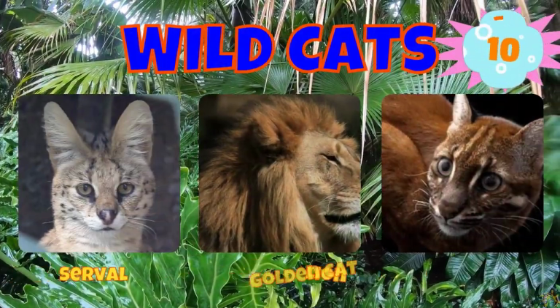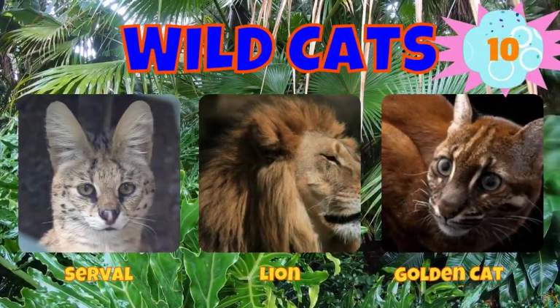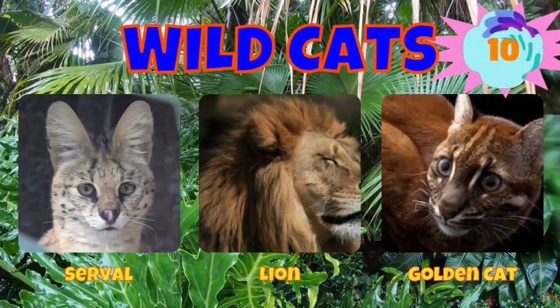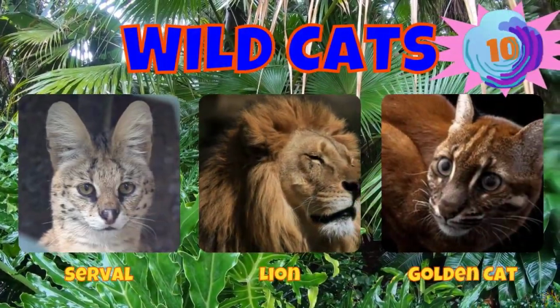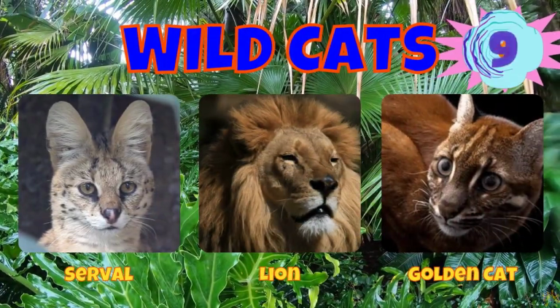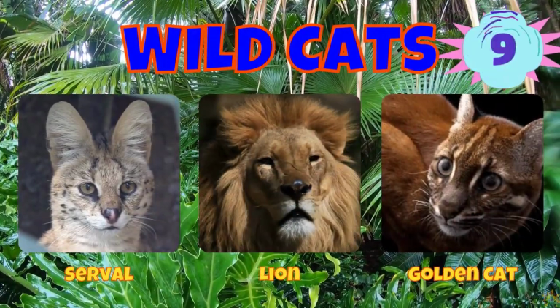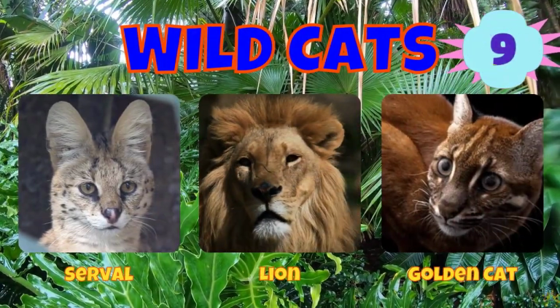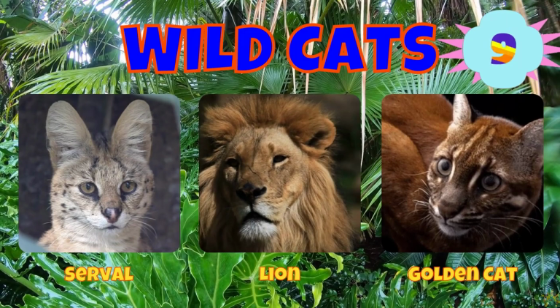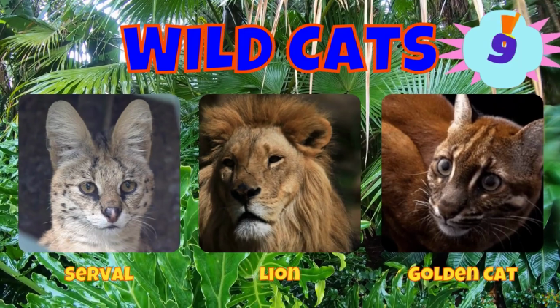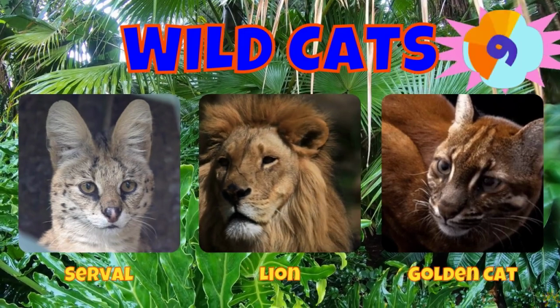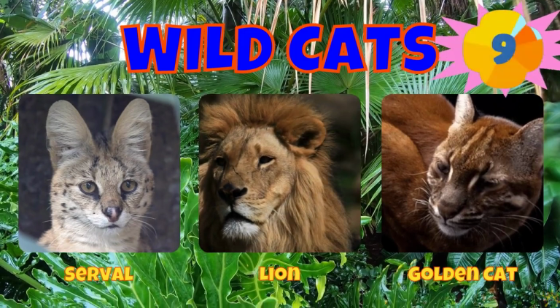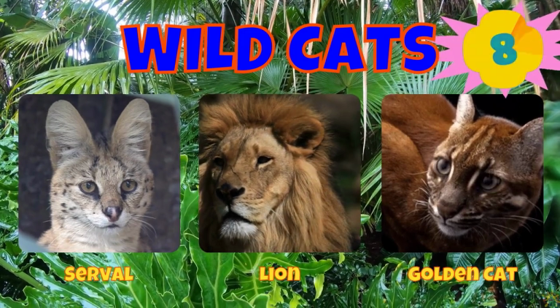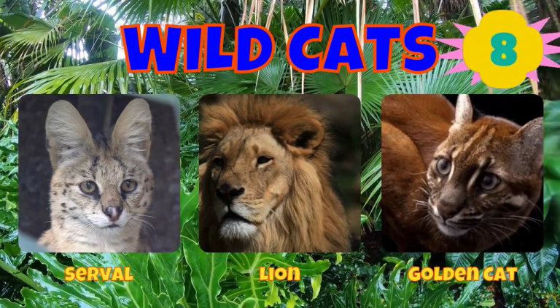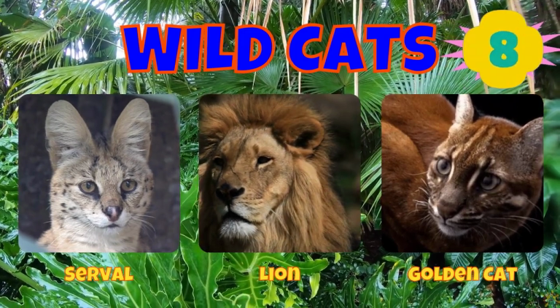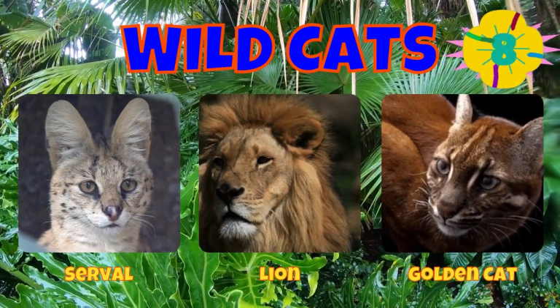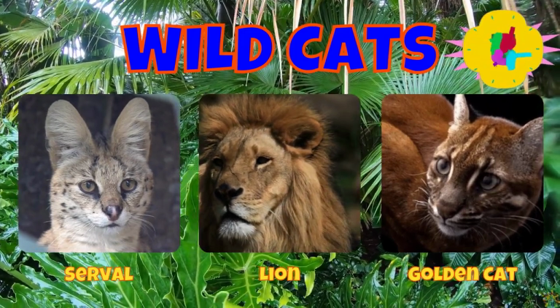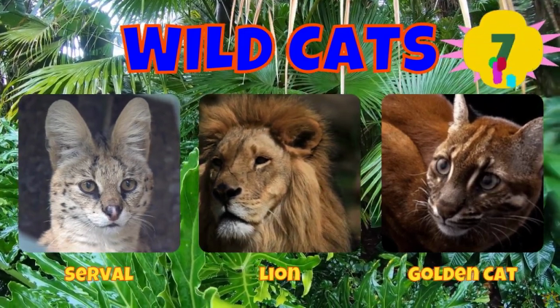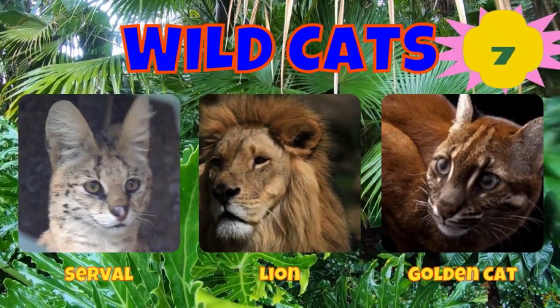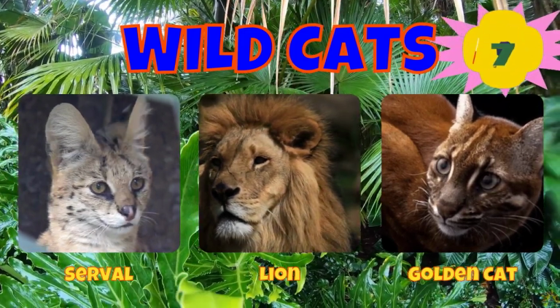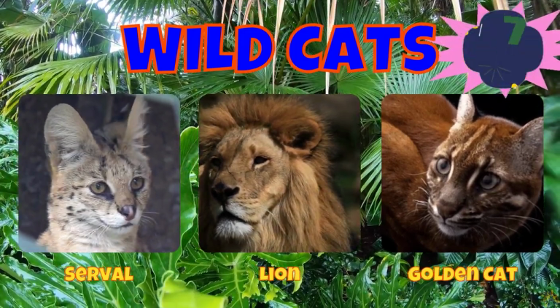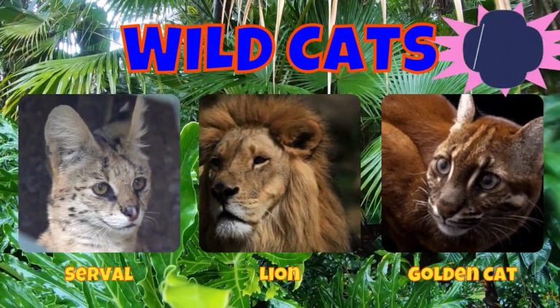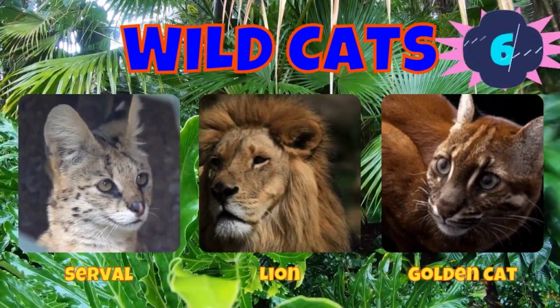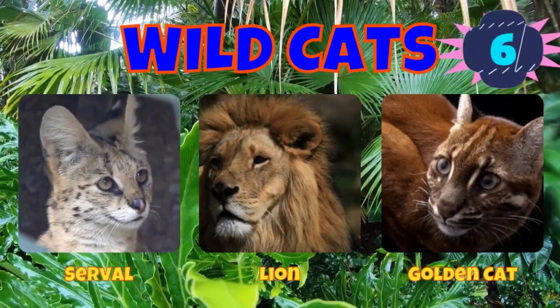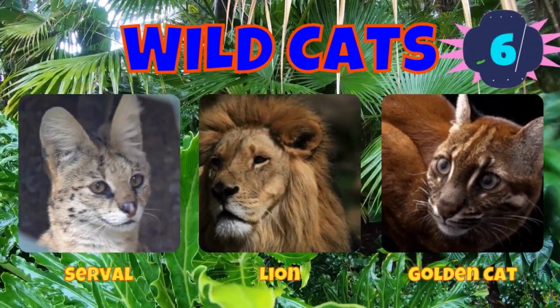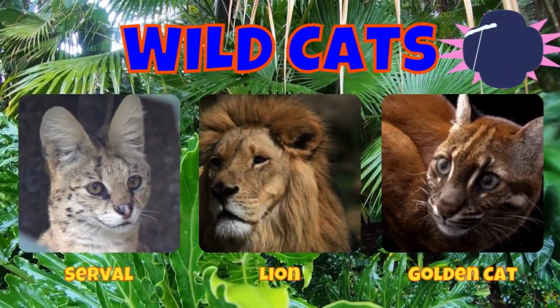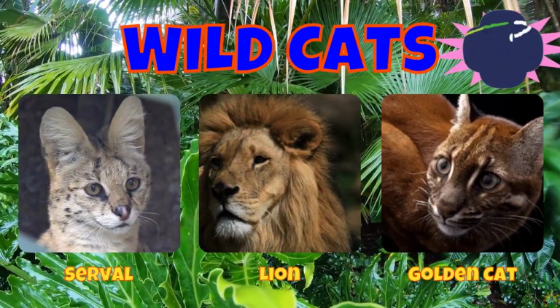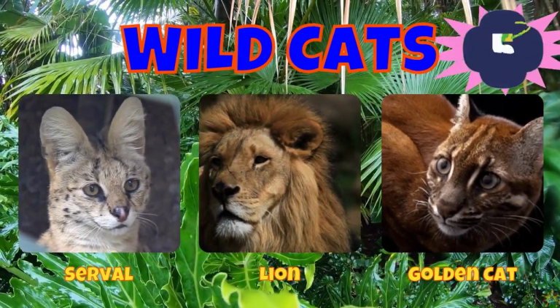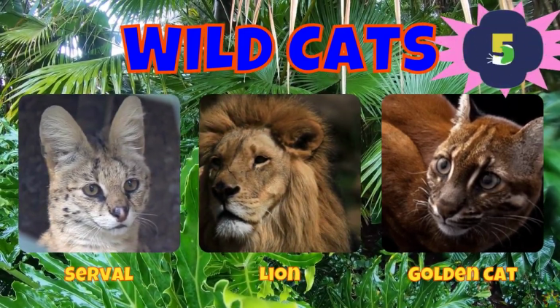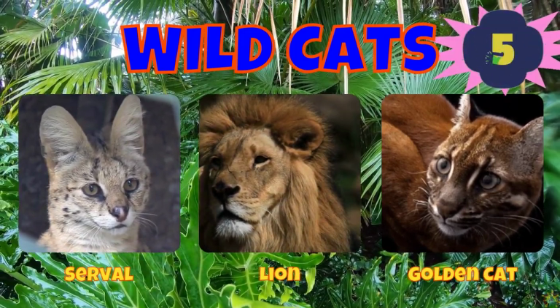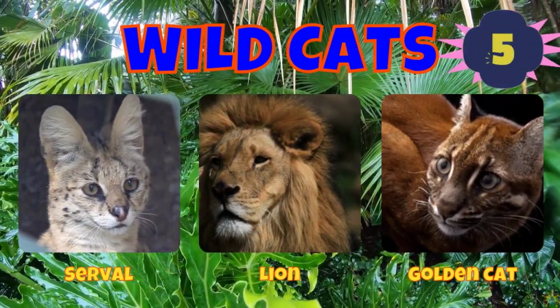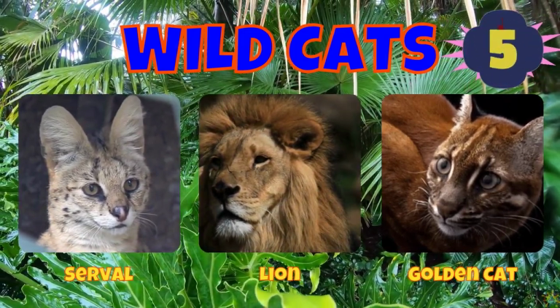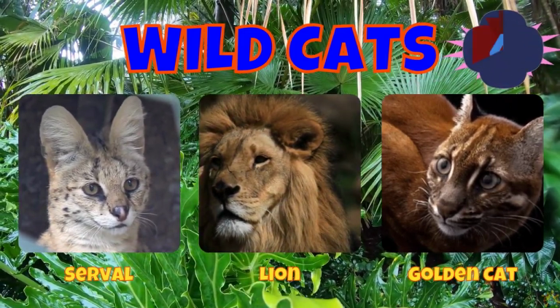Would you choose a serval, a lion, or a golden cat?